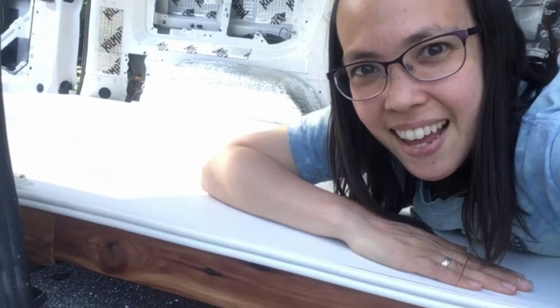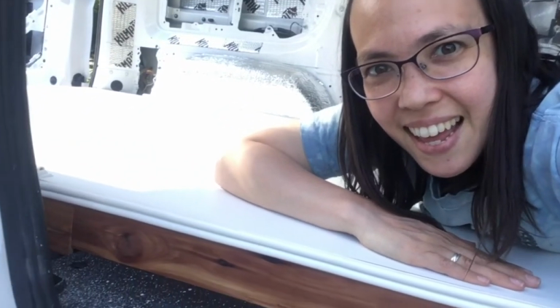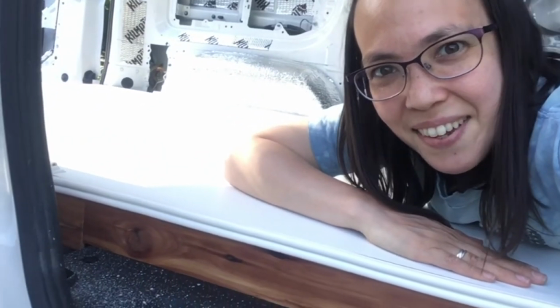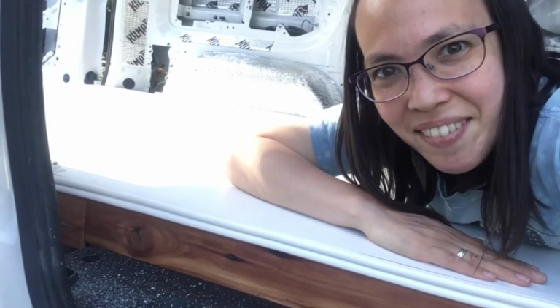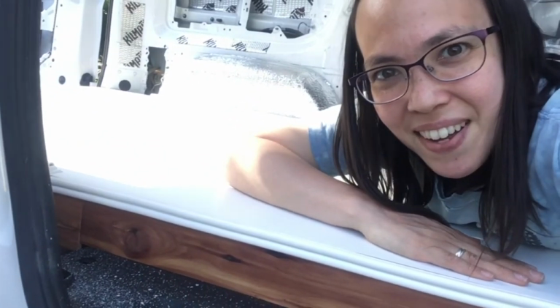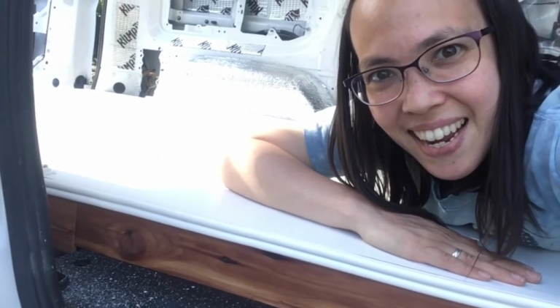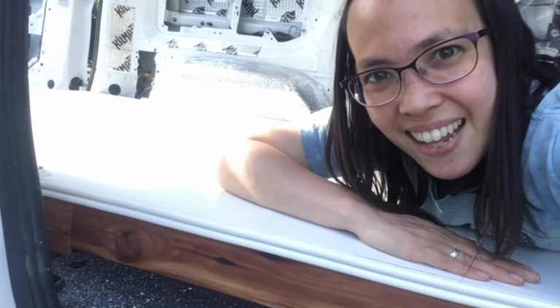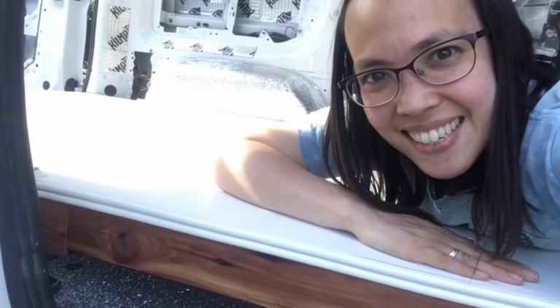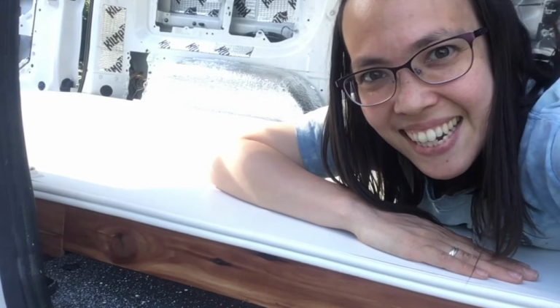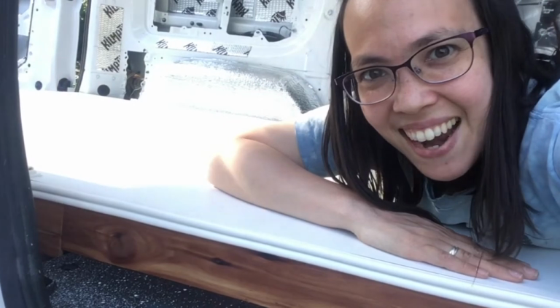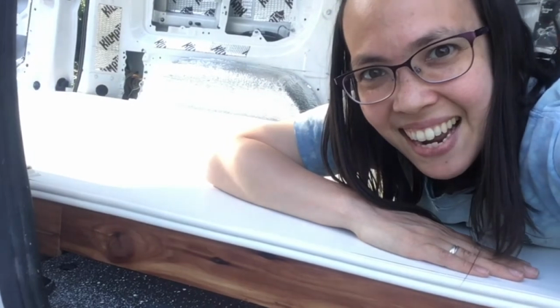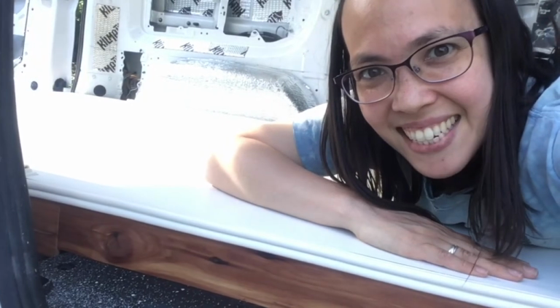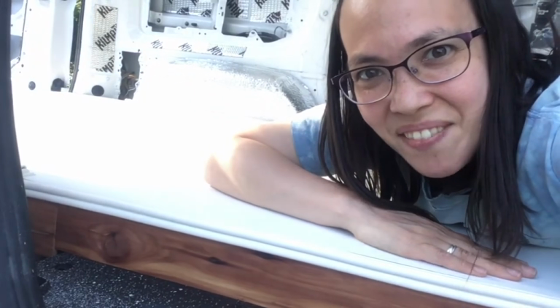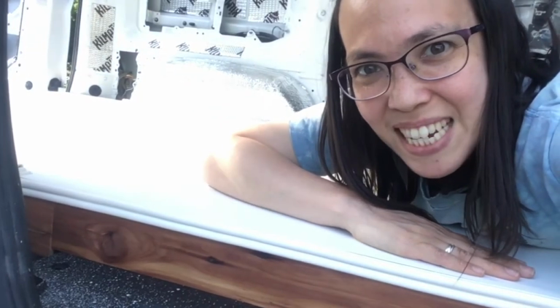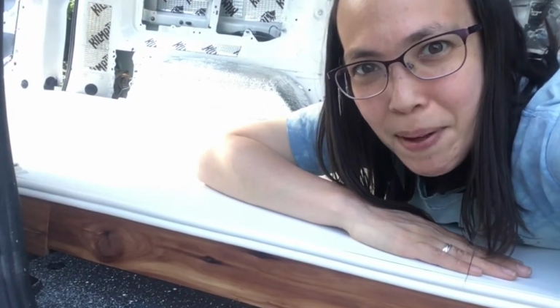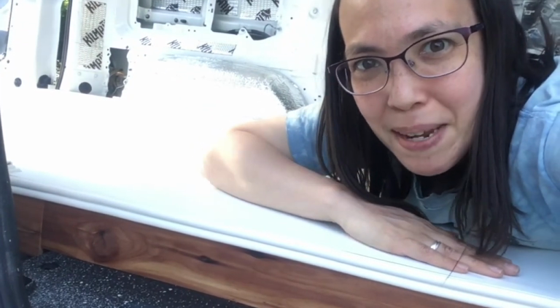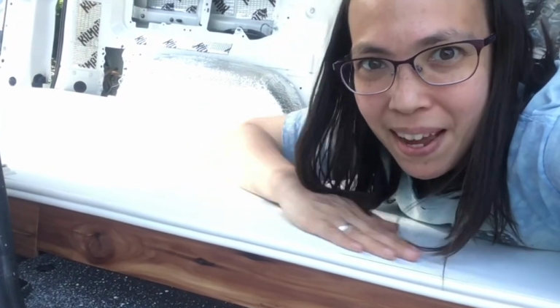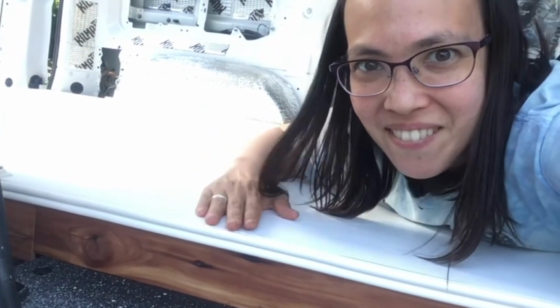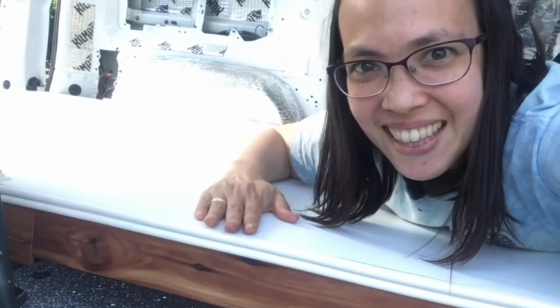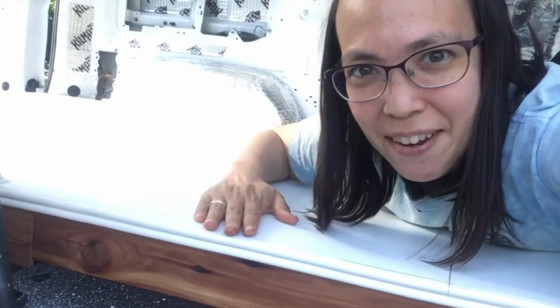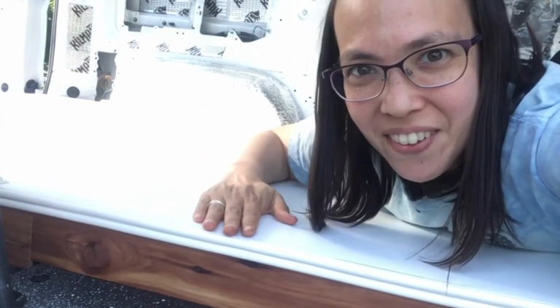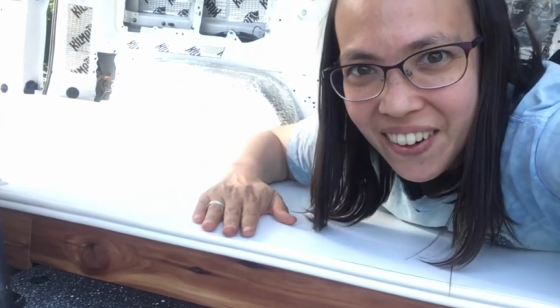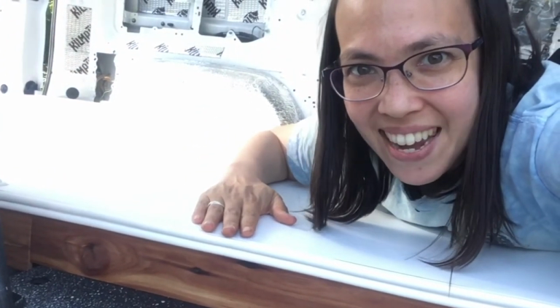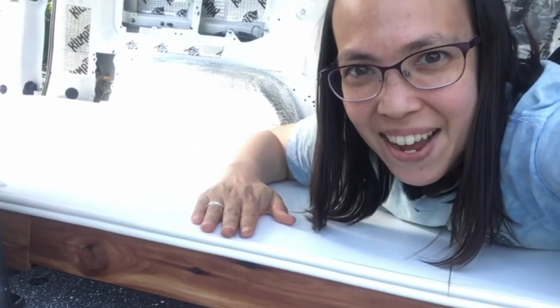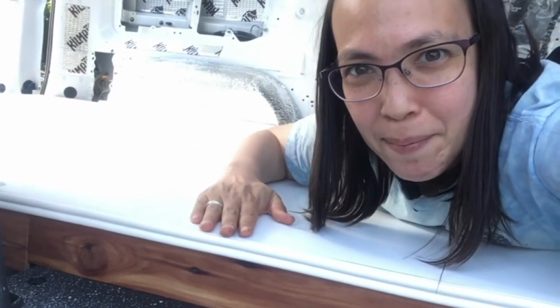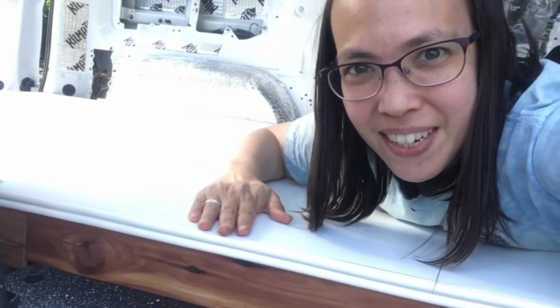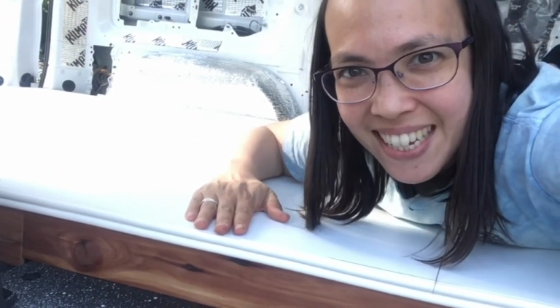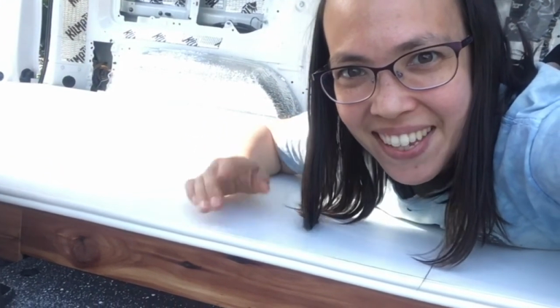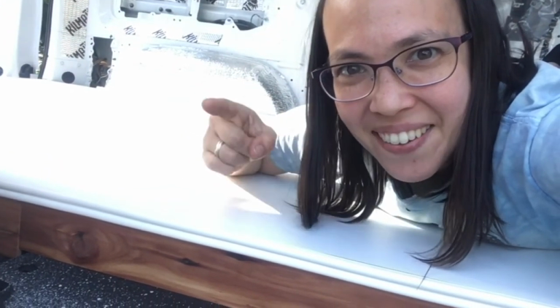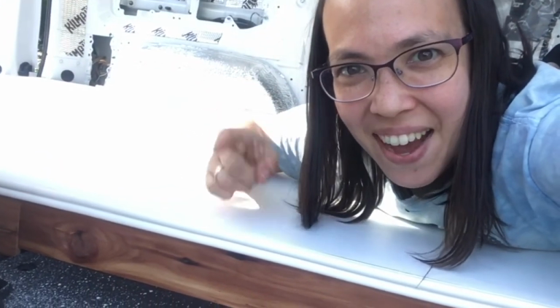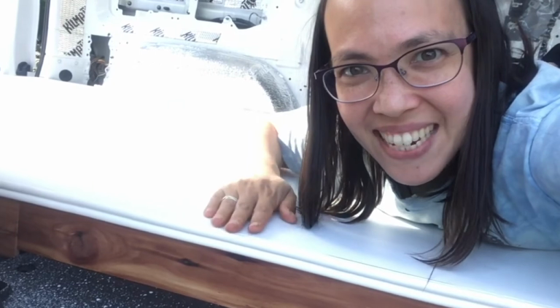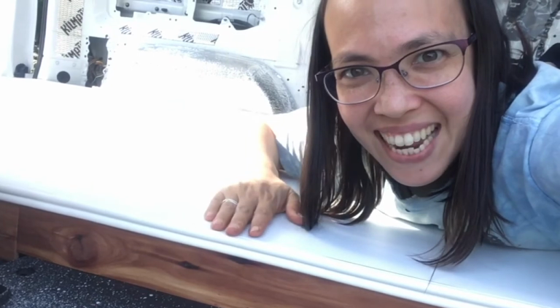Hello everyone! Allison here and I just finished building my van life floor and now I'm going to tell you how I did it.